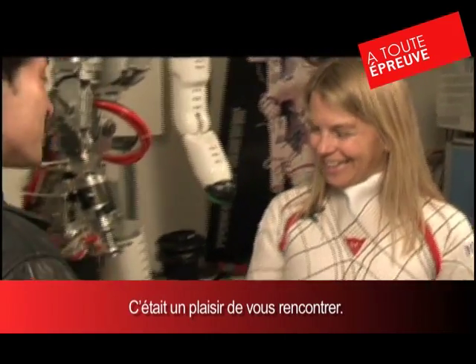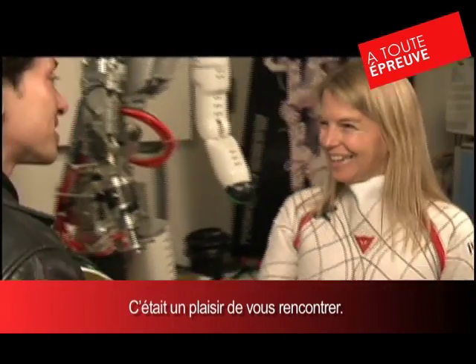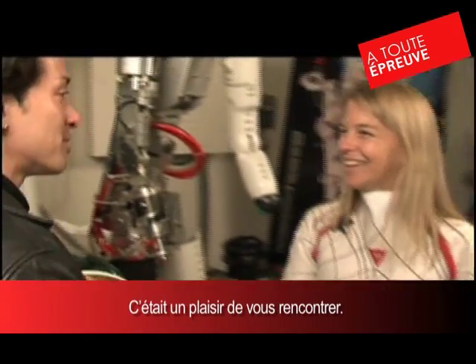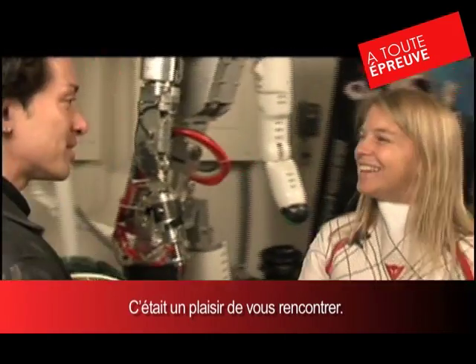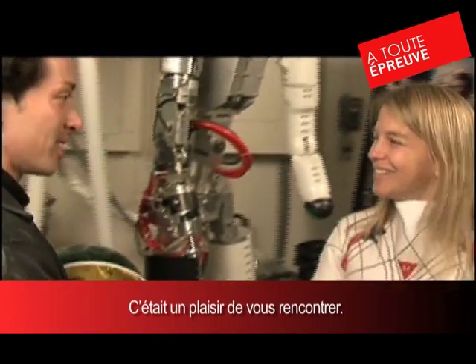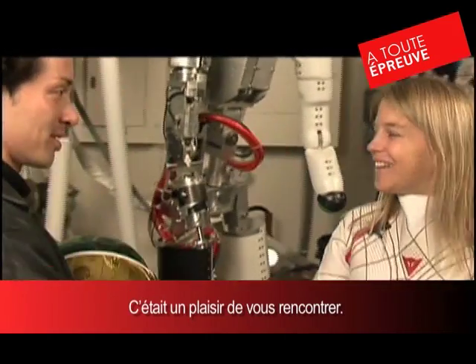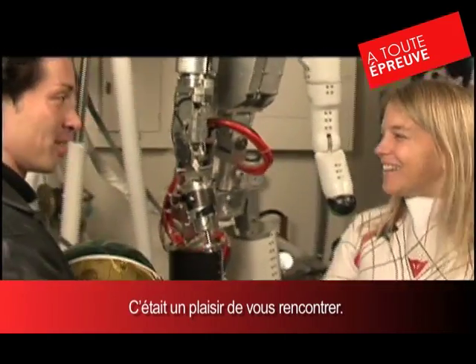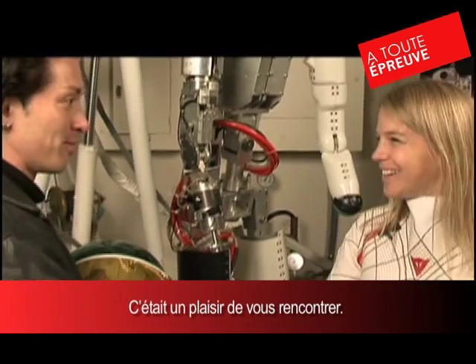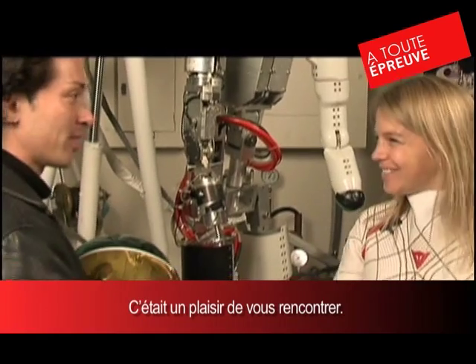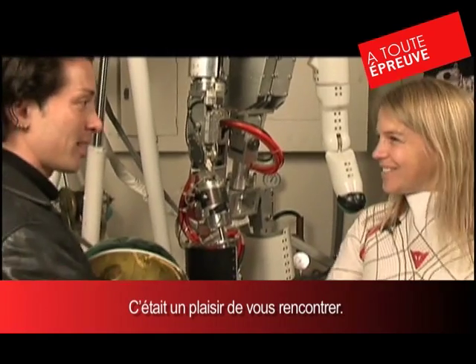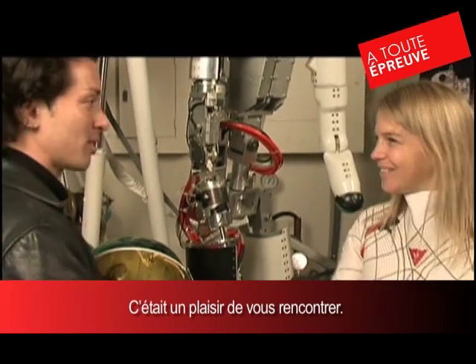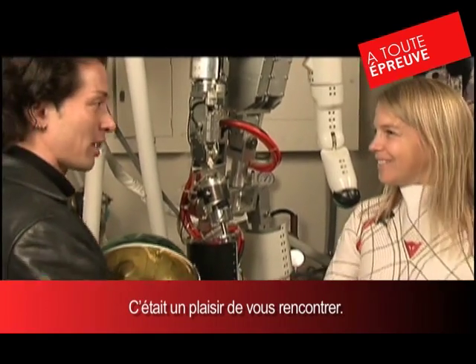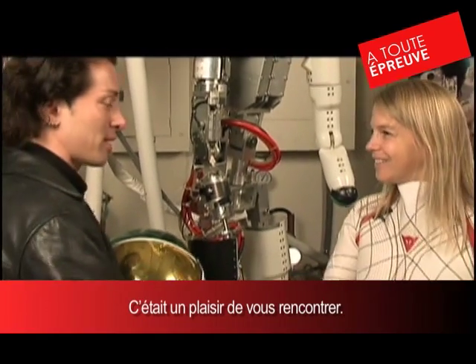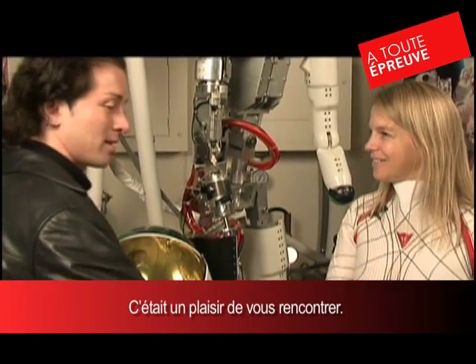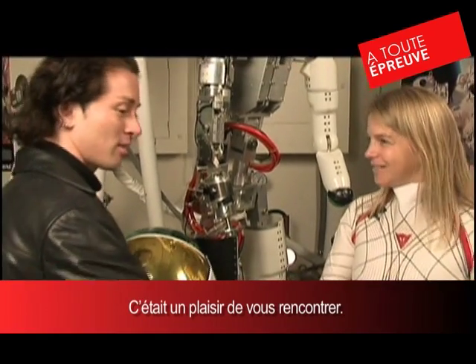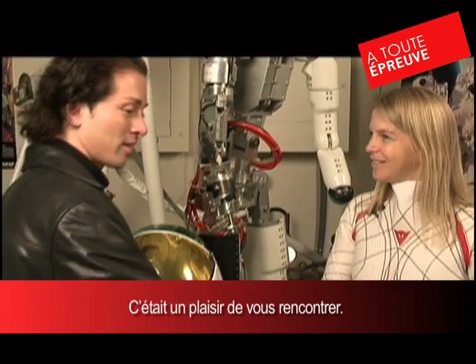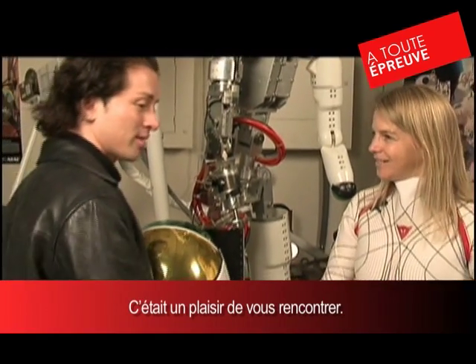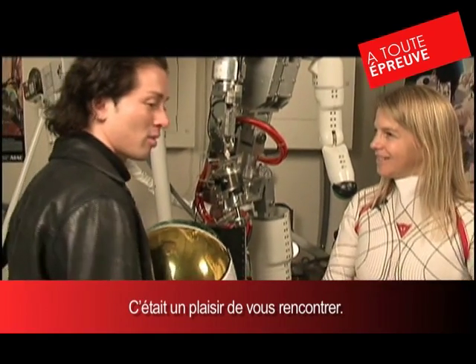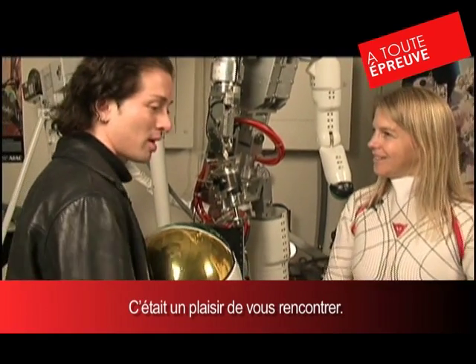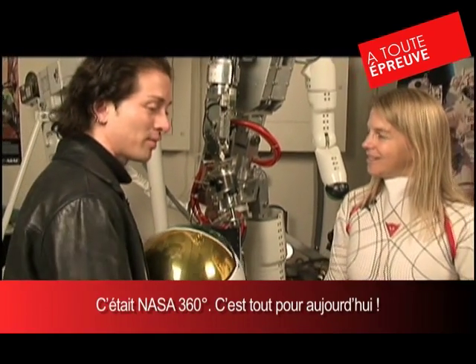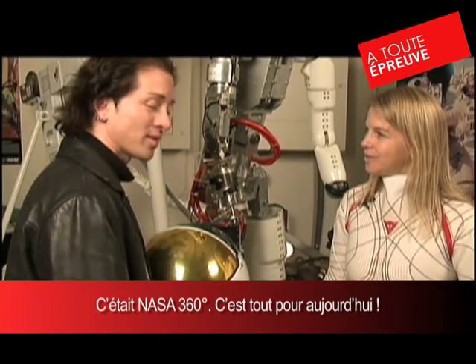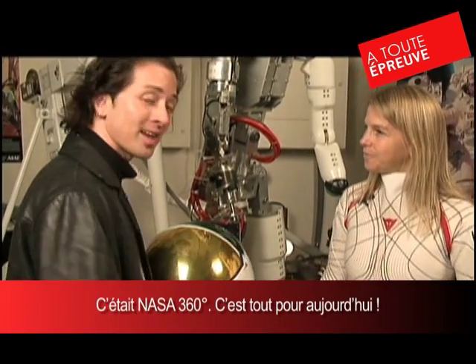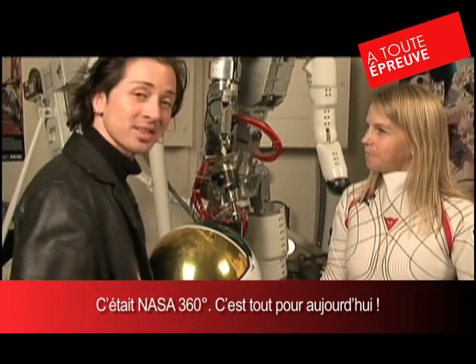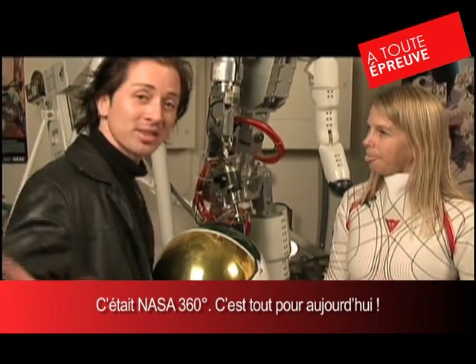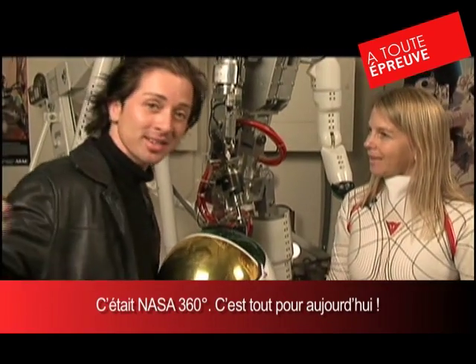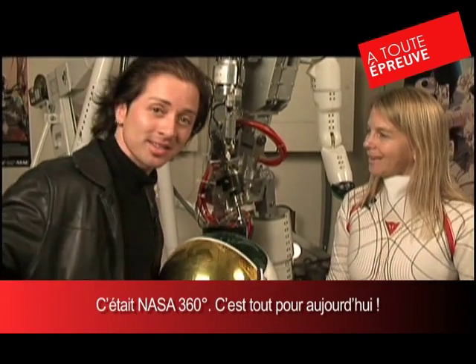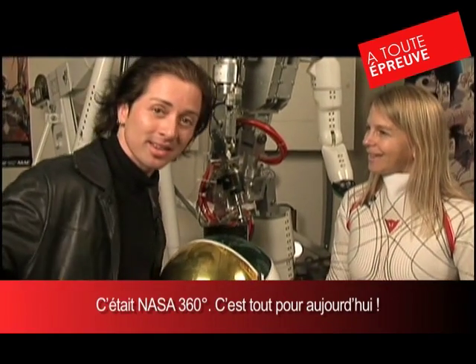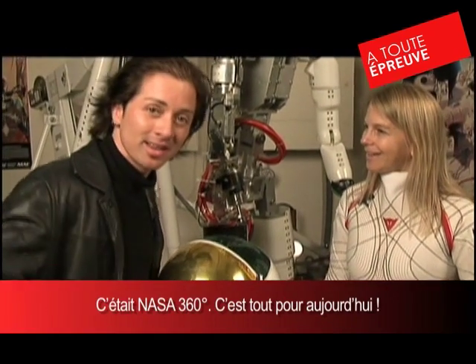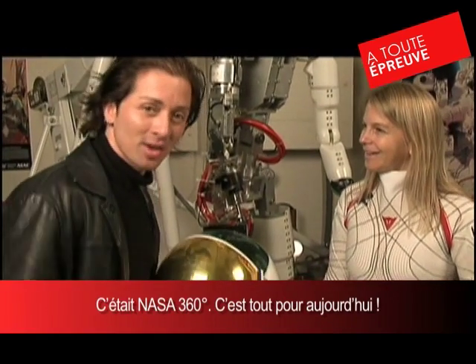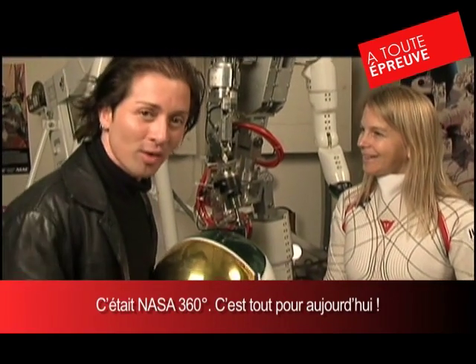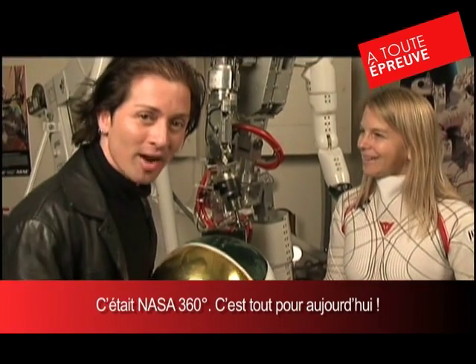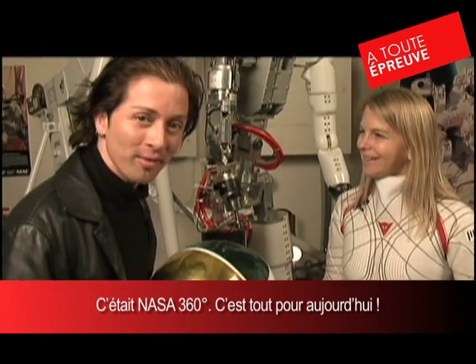Nice to meet you, Doctor. Very nice to meet you. Thank you — here at MIT. This is NASA 360. We're out.